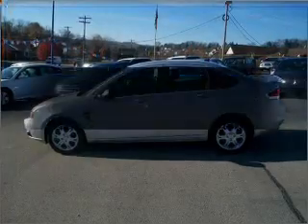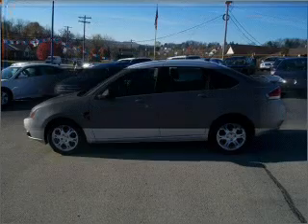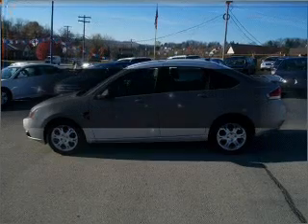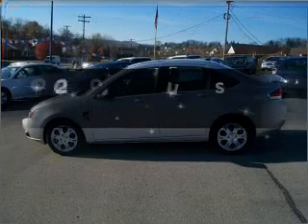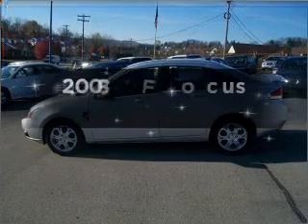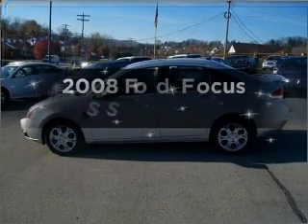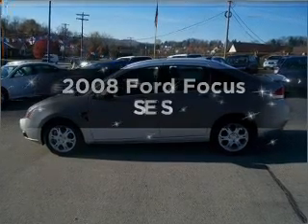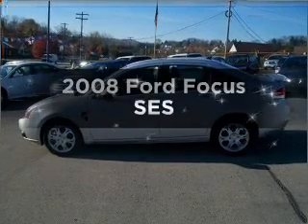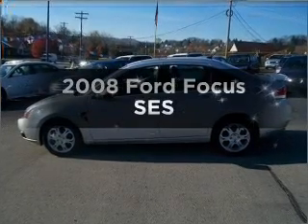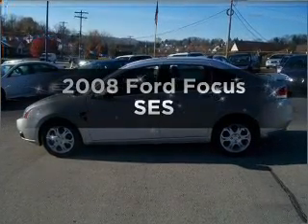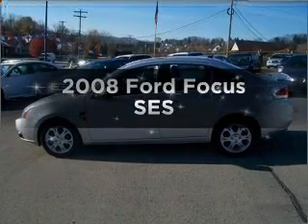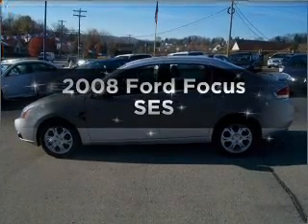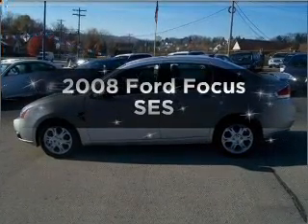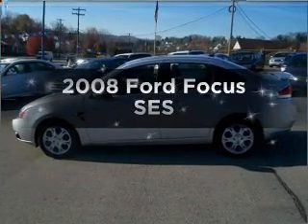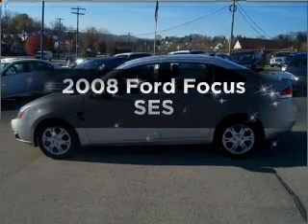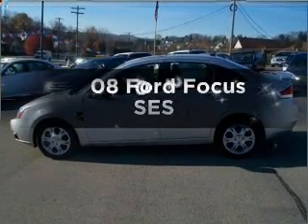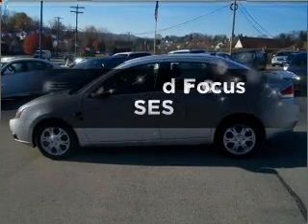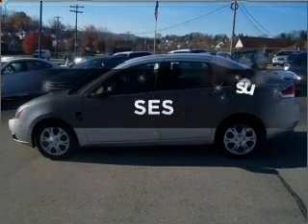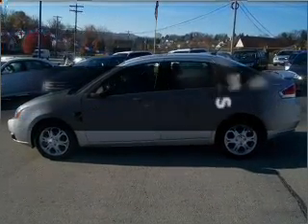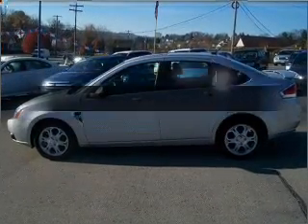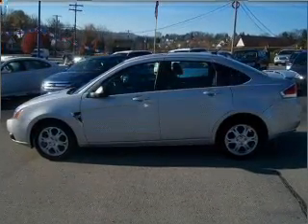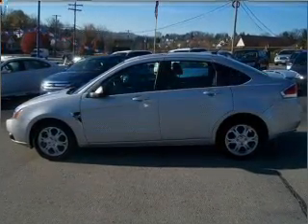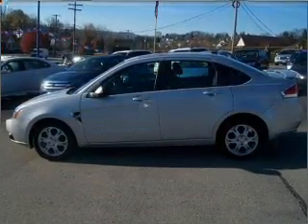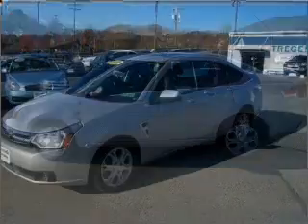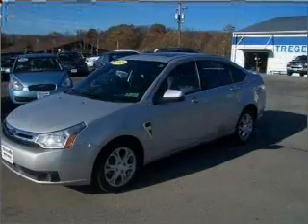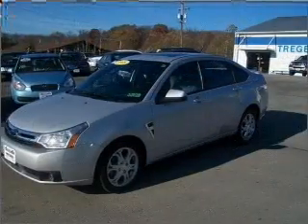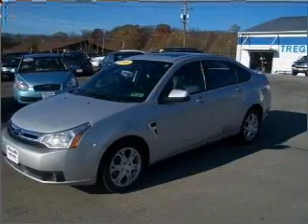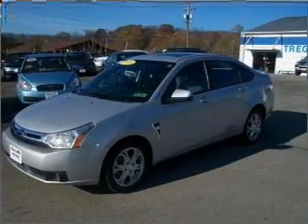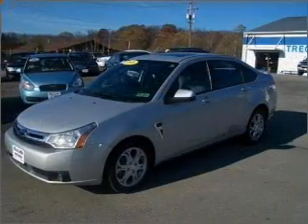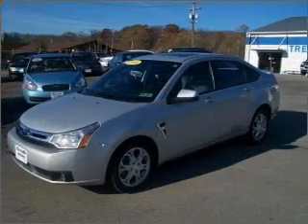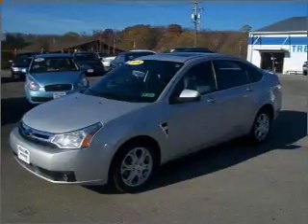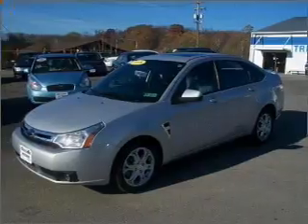Presenting the 2008 Ford Focus. Everything you need under one roof with this great vehicle.